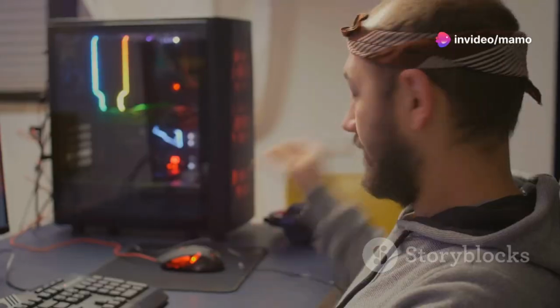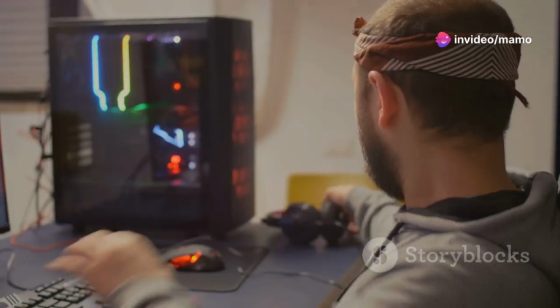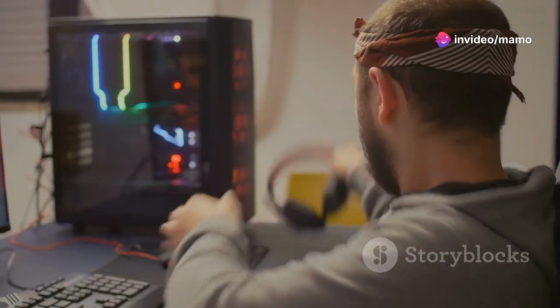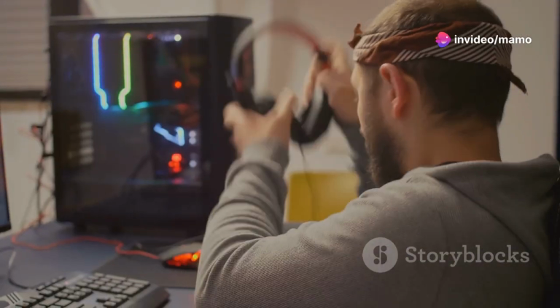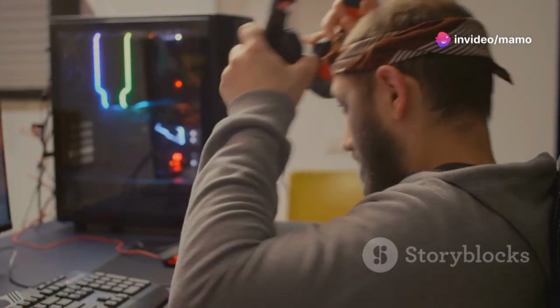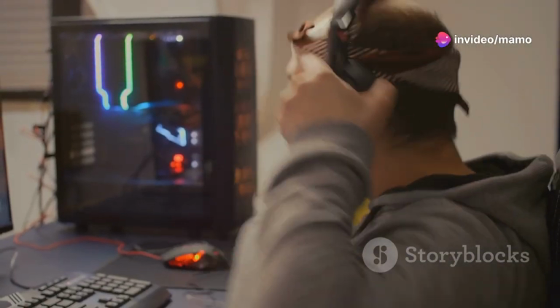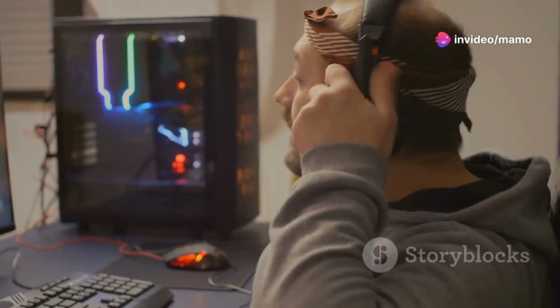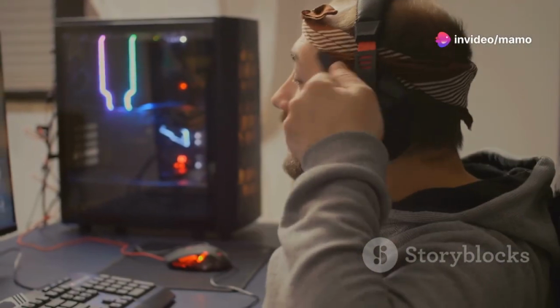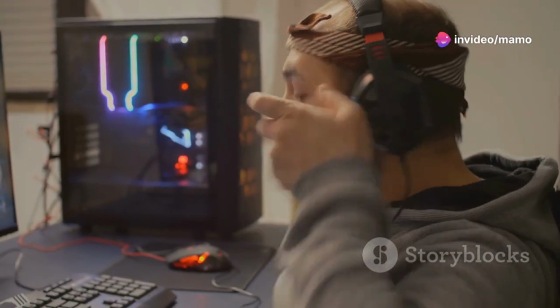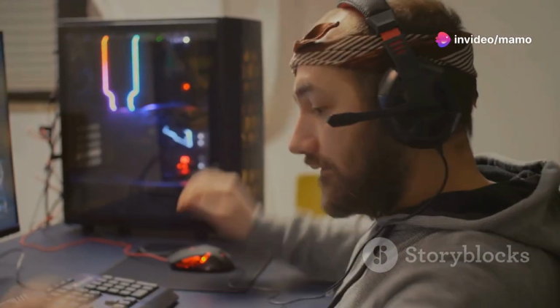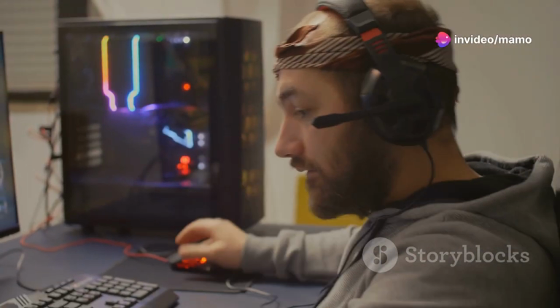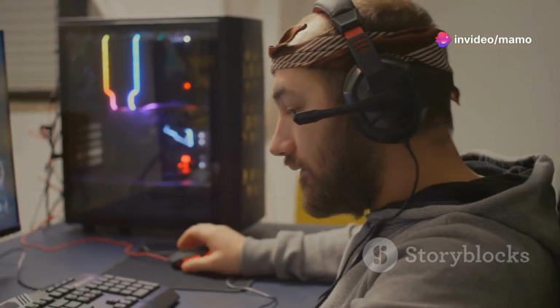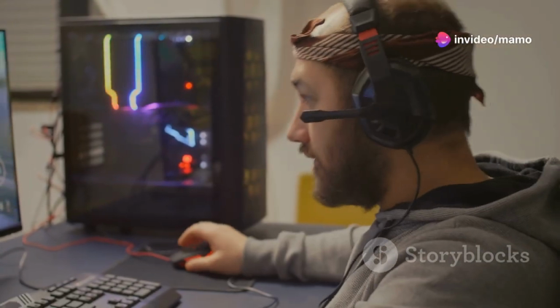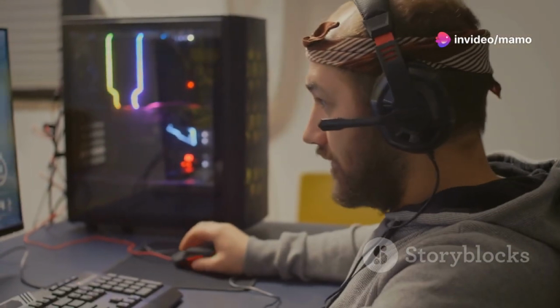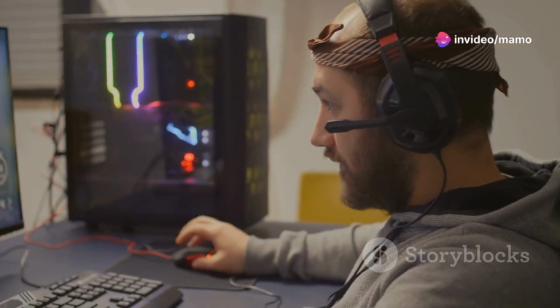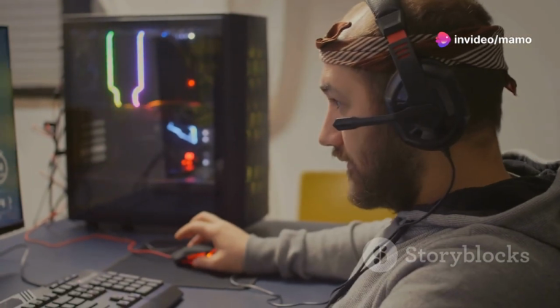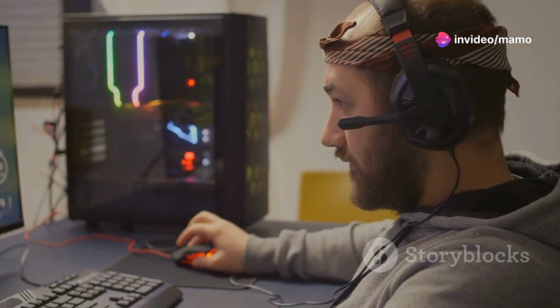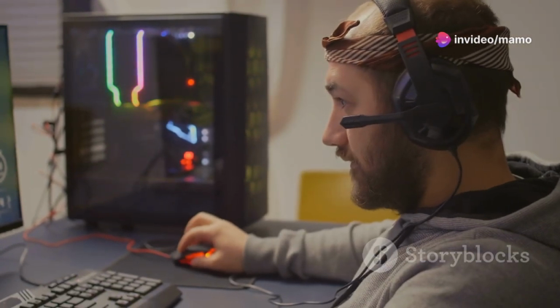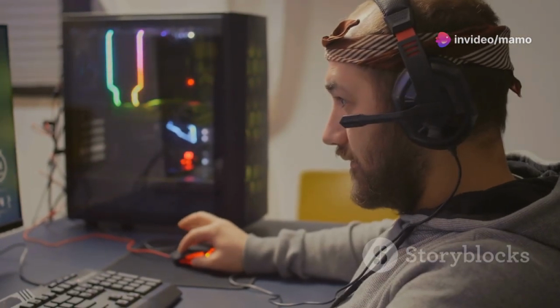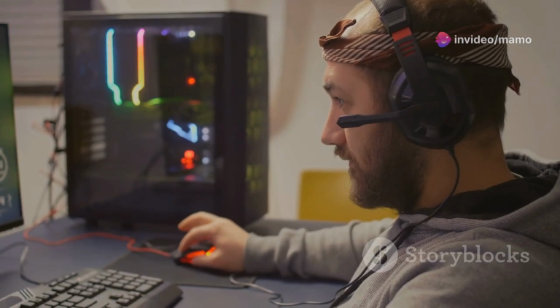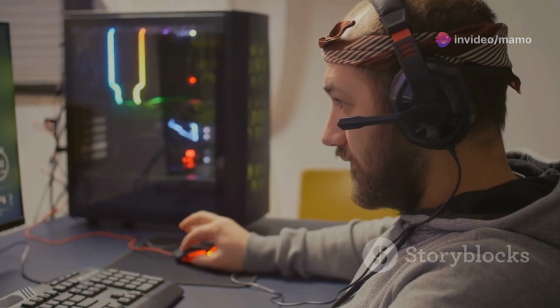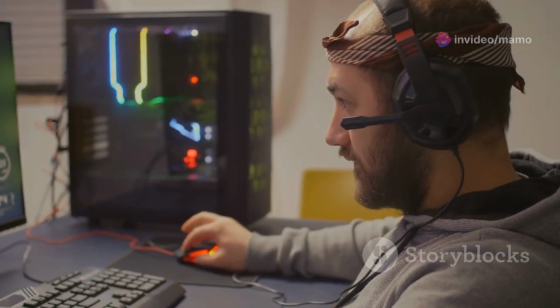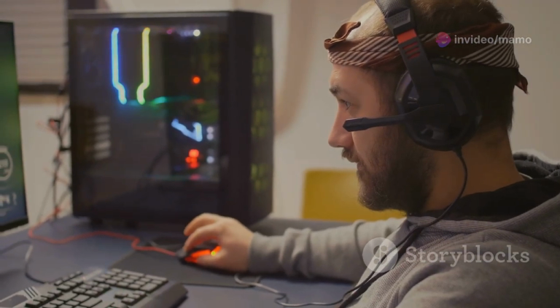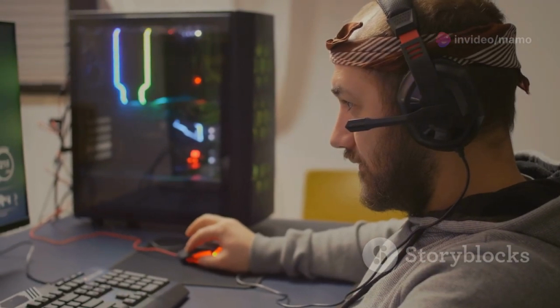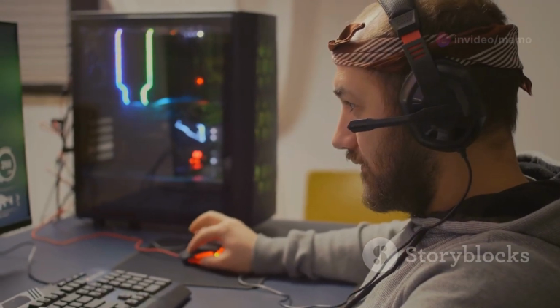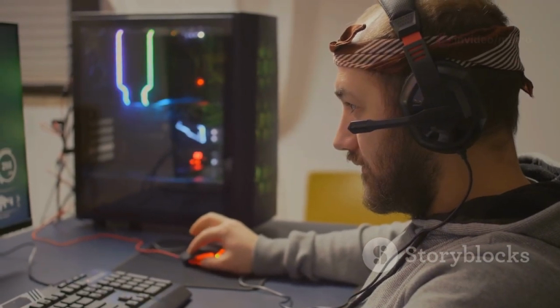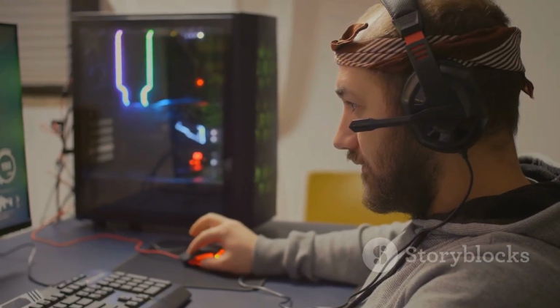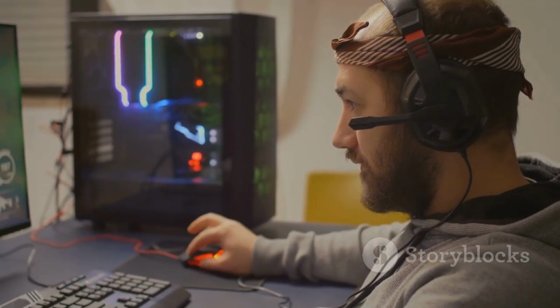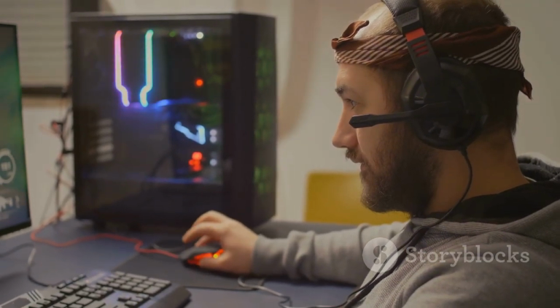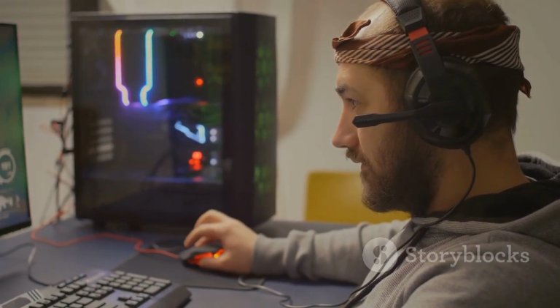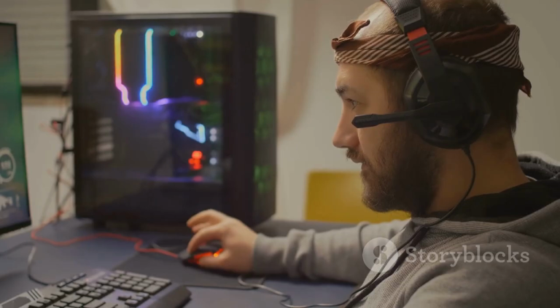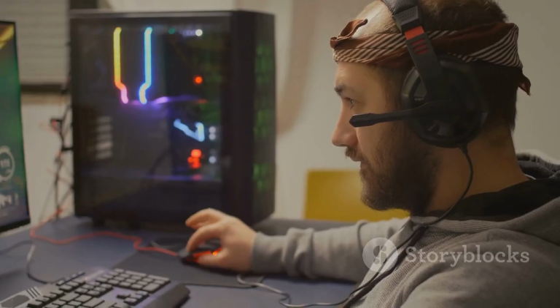Choose your mode: Silence for low-energy tasks, Automatic for daily use, or Performance to crush your gaming sessions. It's your call.